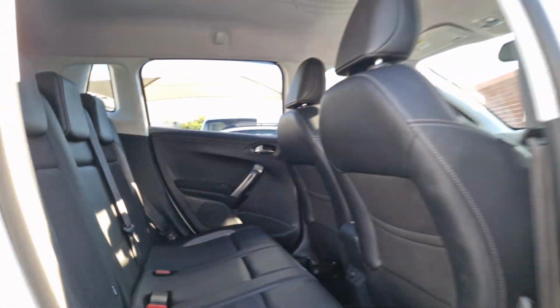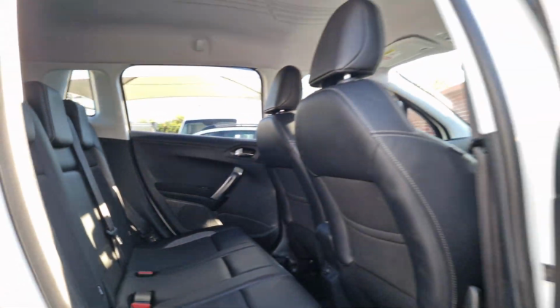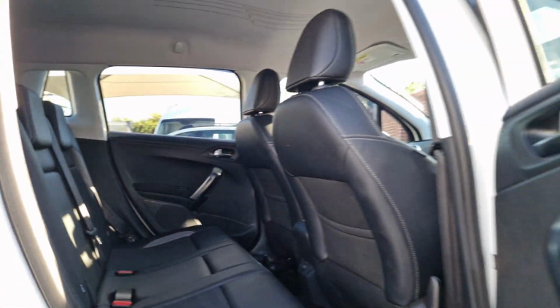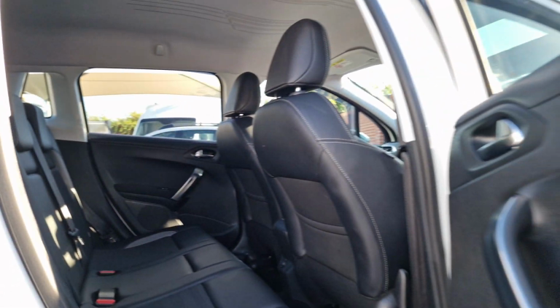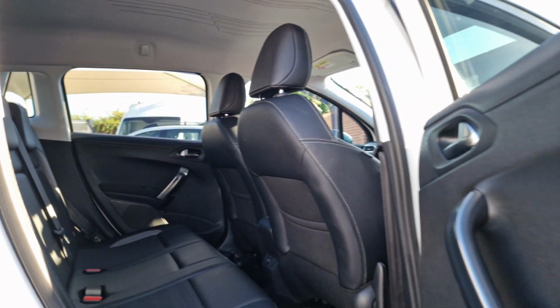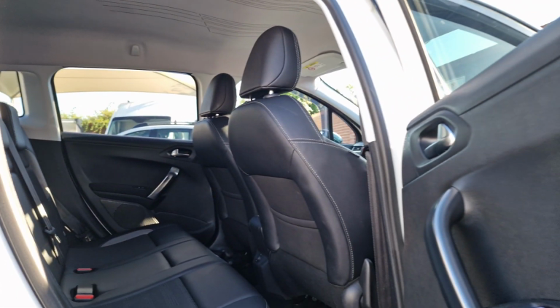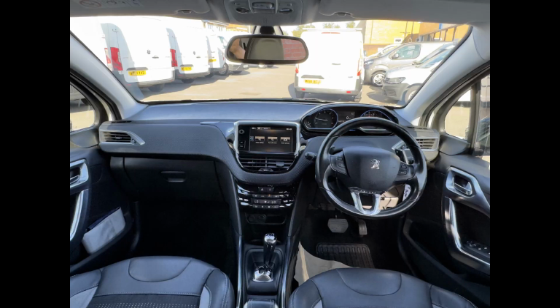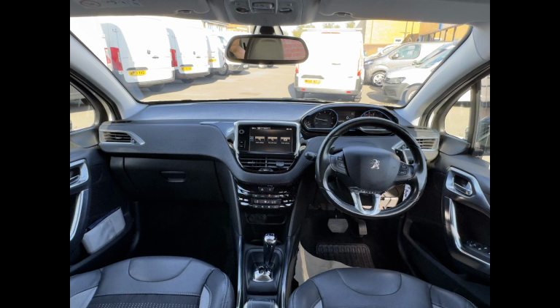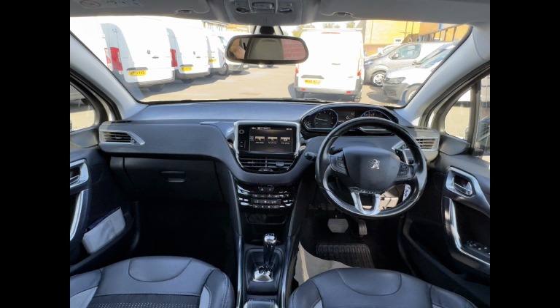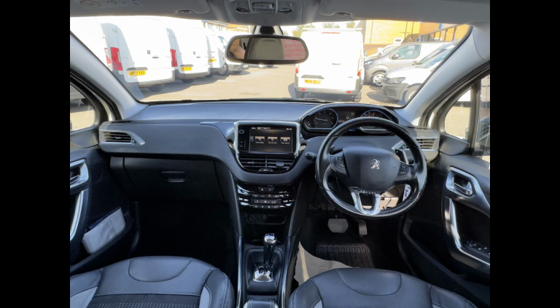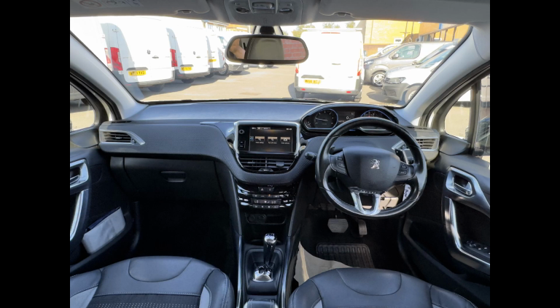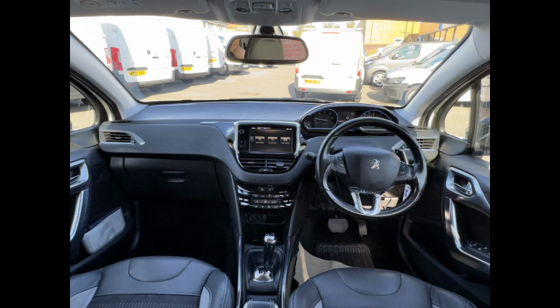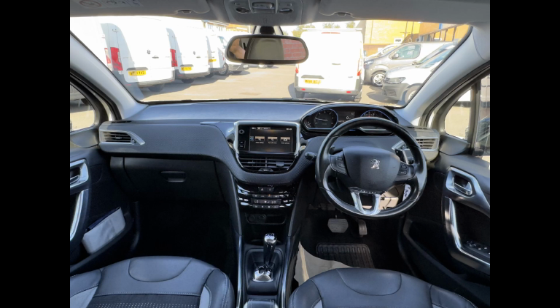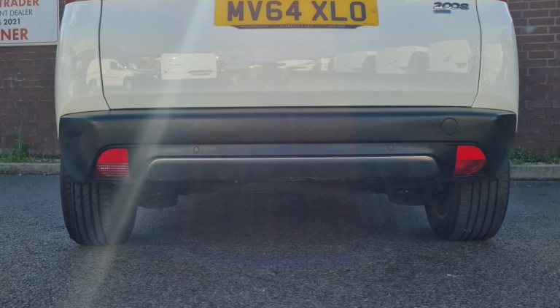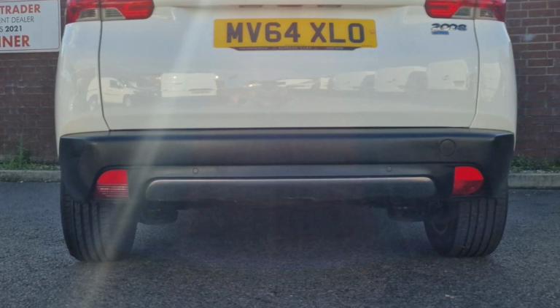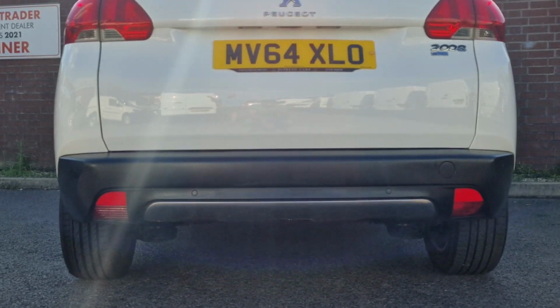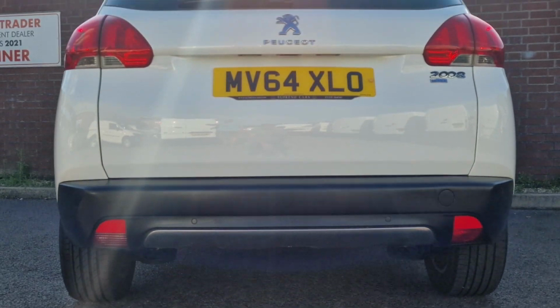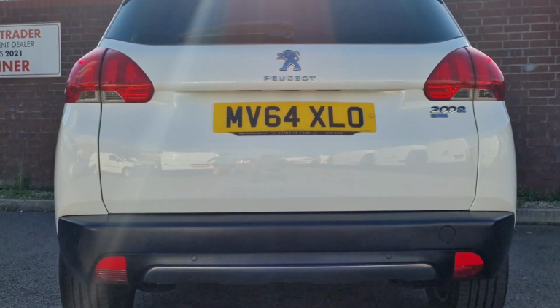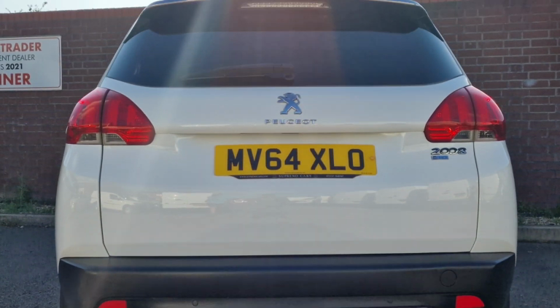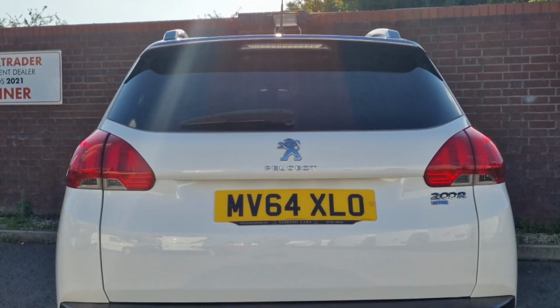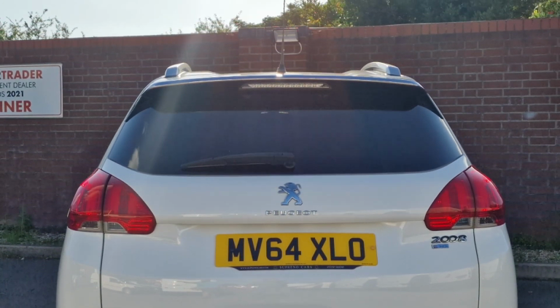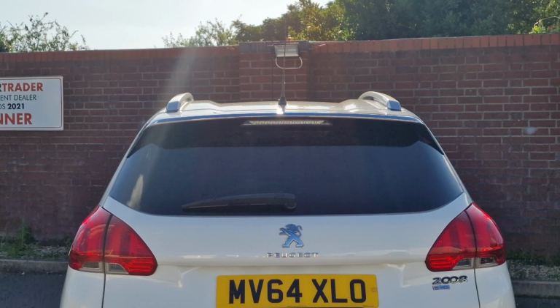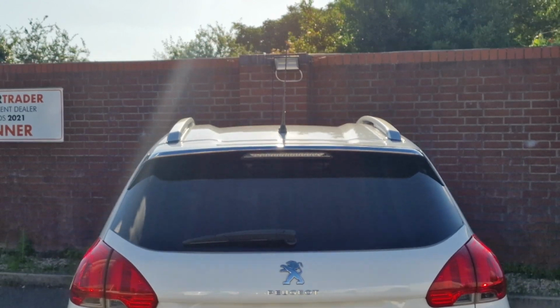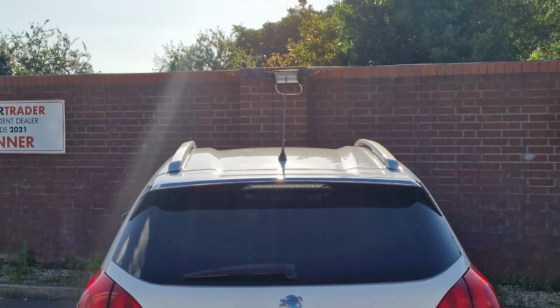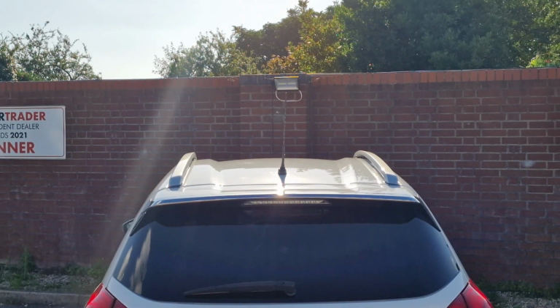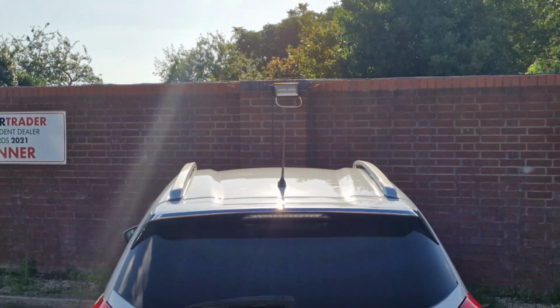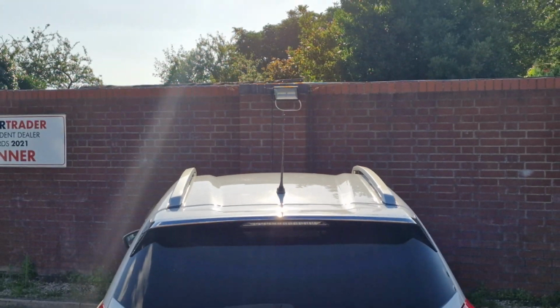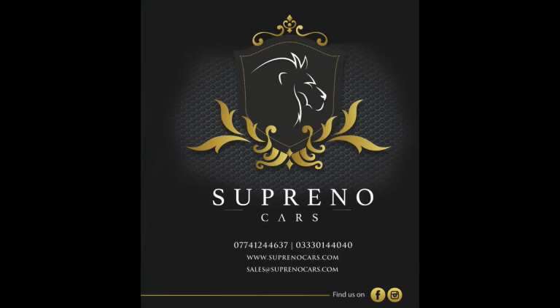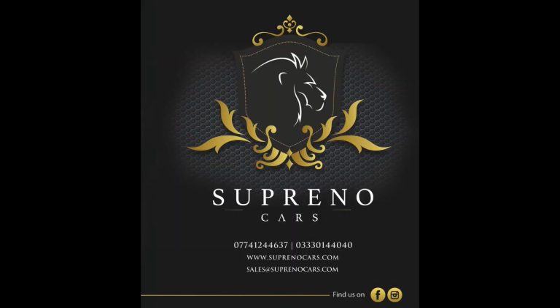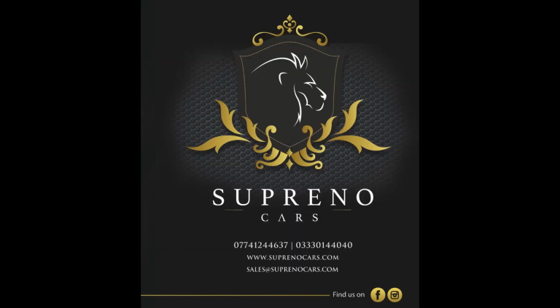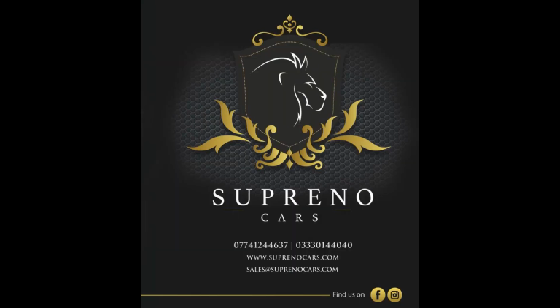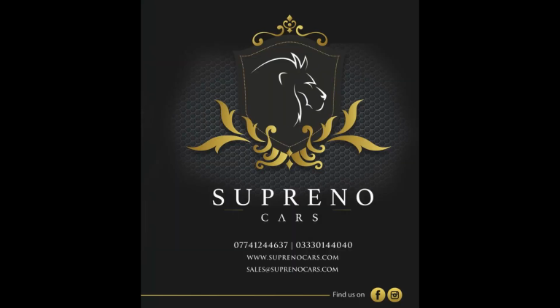This vehicle comes with rear parking assist, visibility pack, cruise control, and speed limiter.